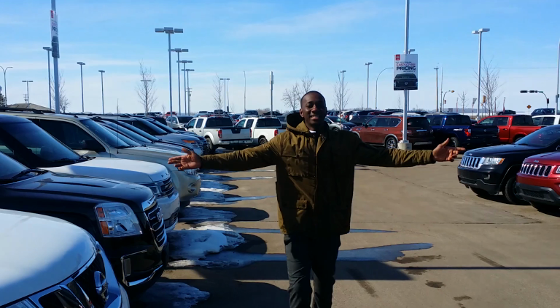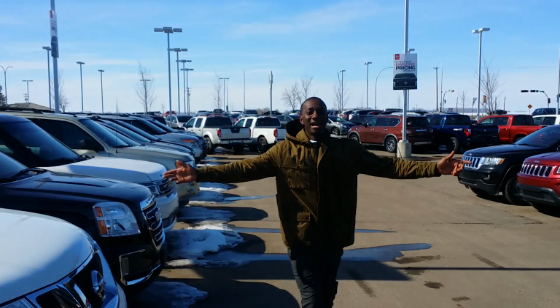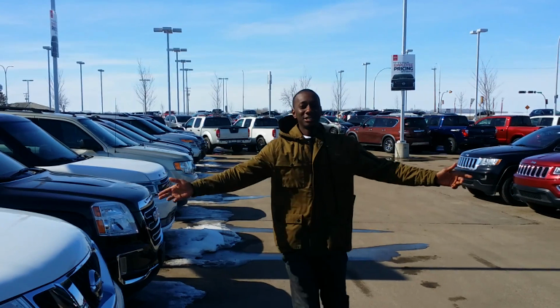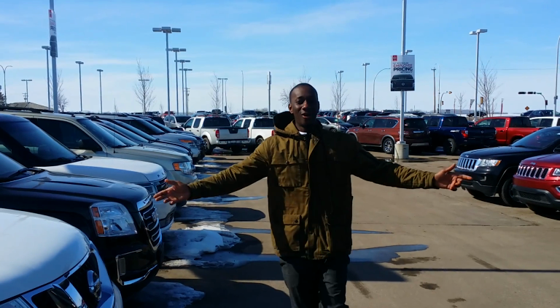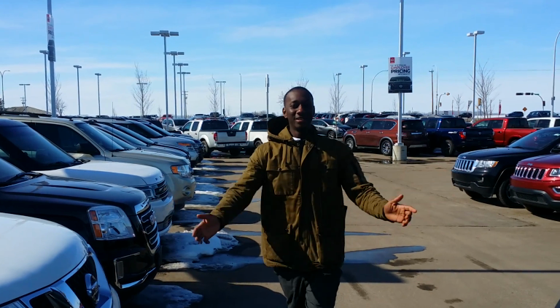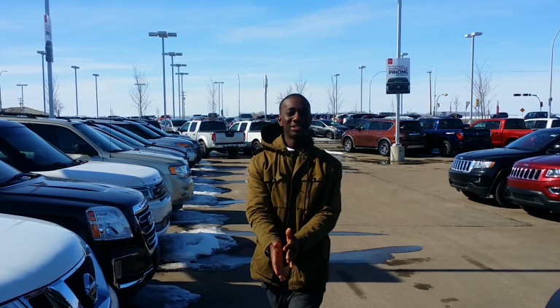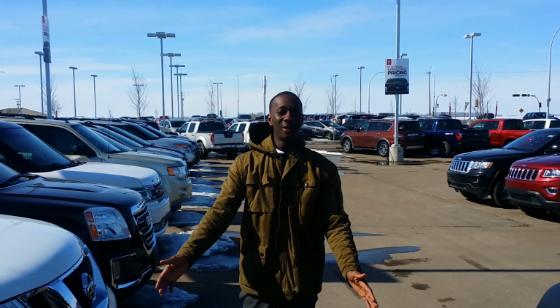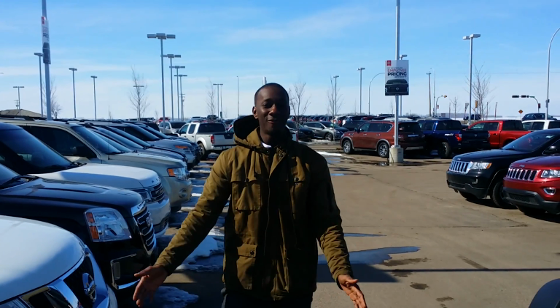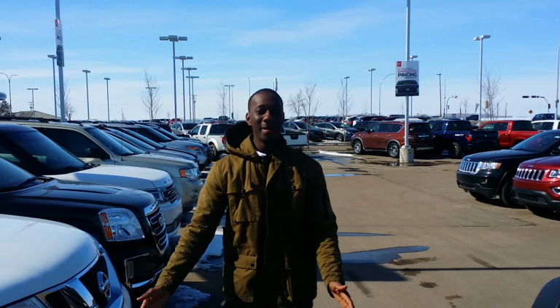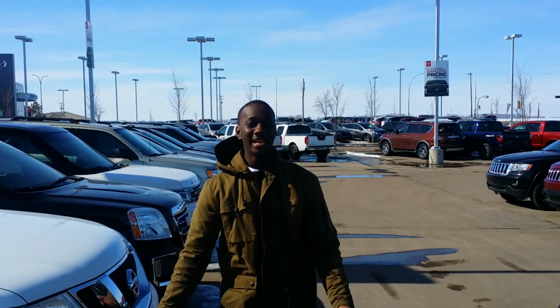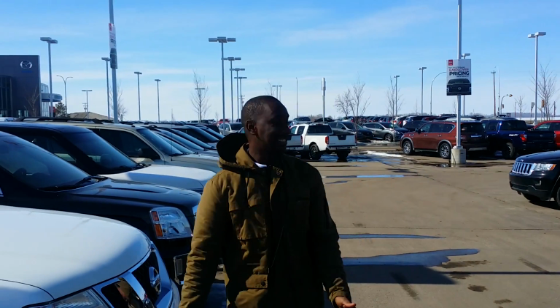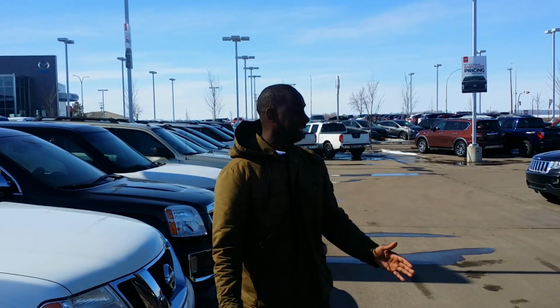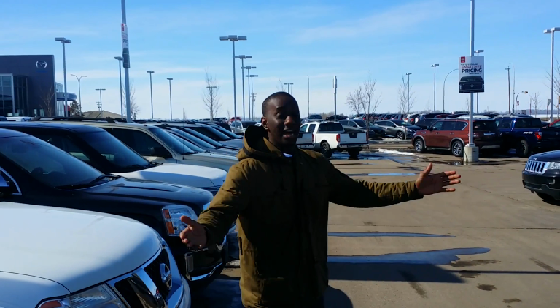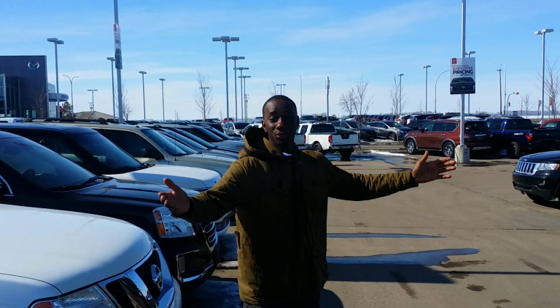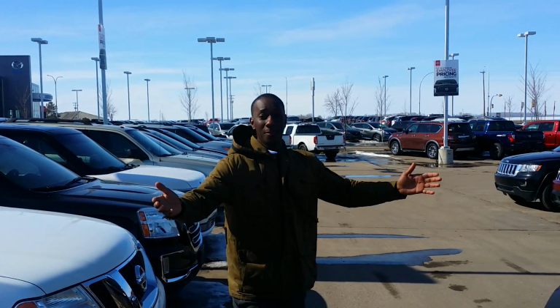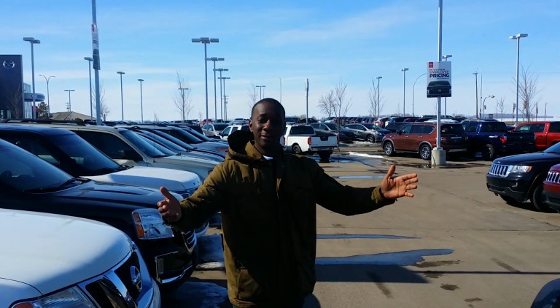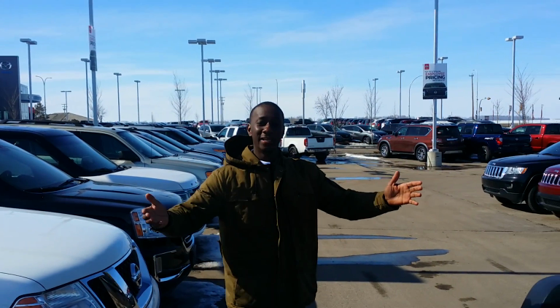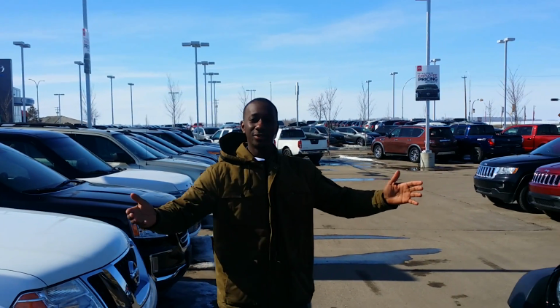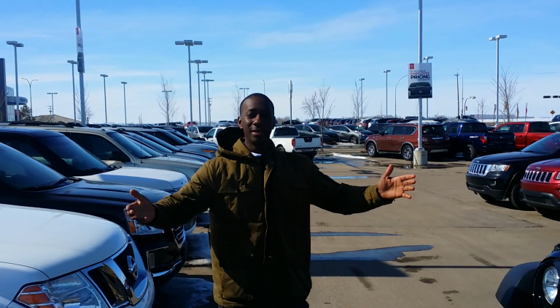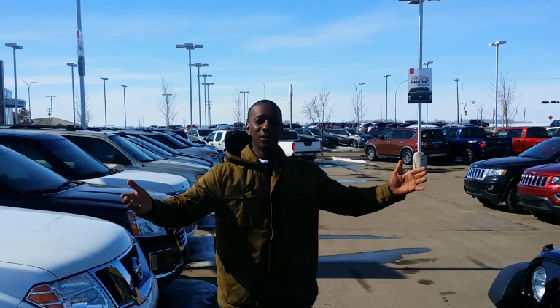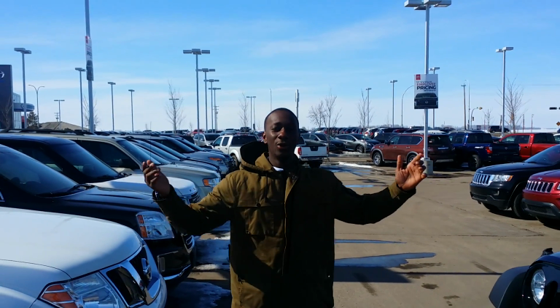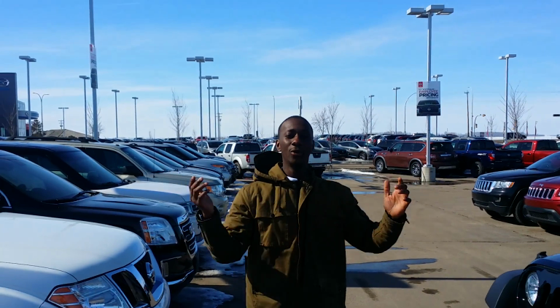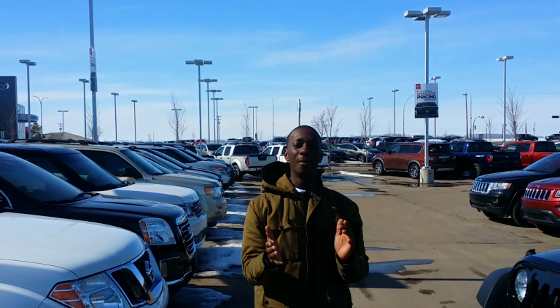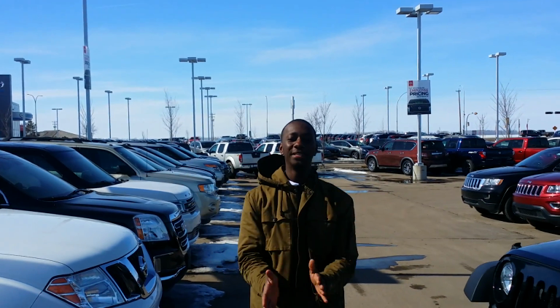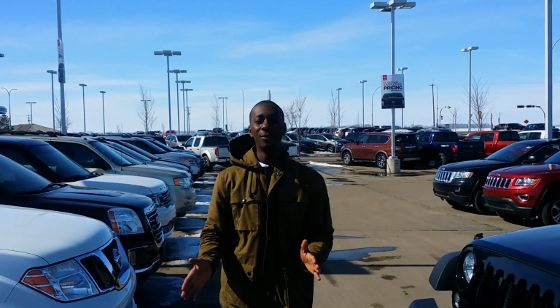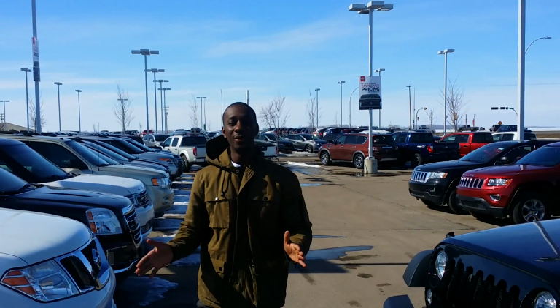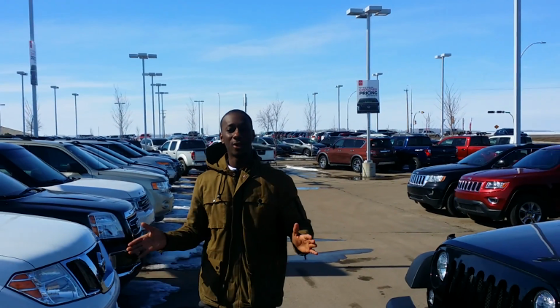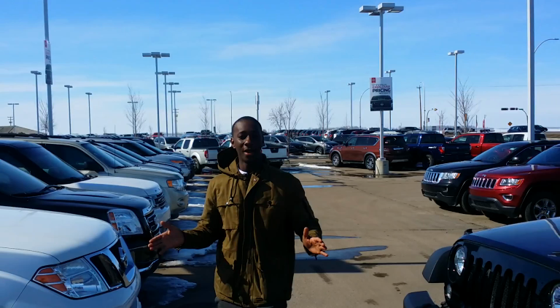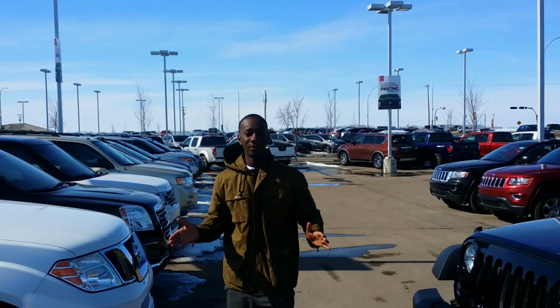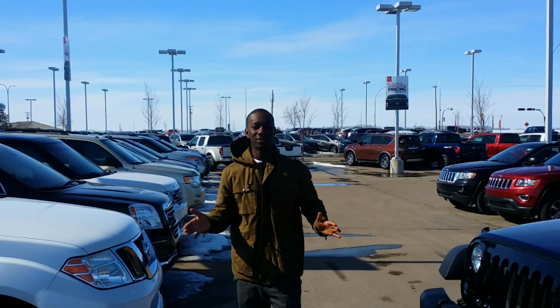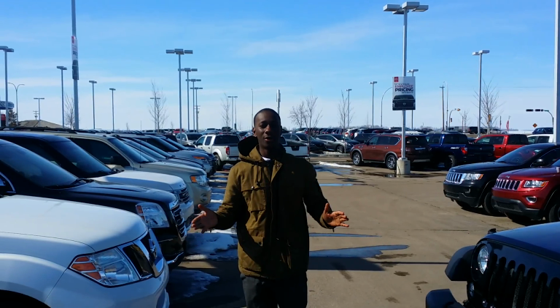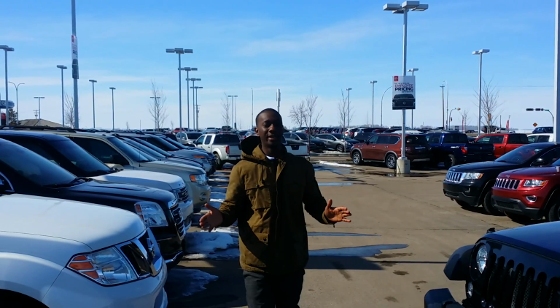How's it going? This is Sullivan from LA Nissan. I just want to put the face to the name so you know who you're going to be dealing with when you come down to the store here.